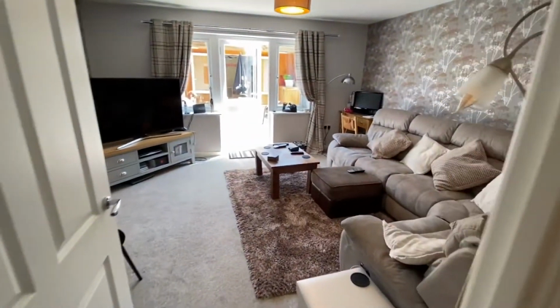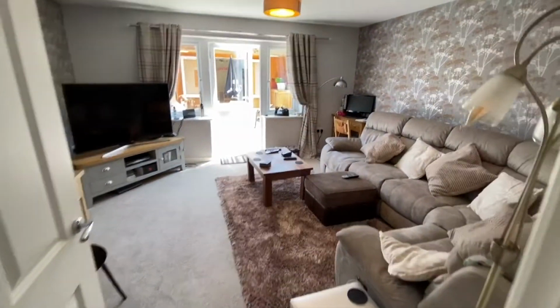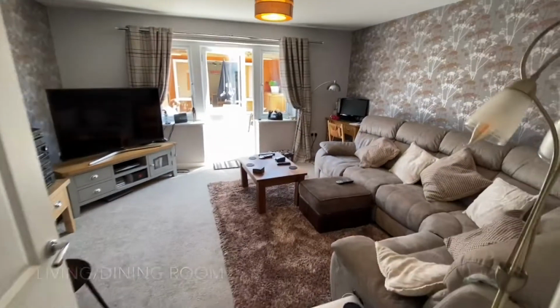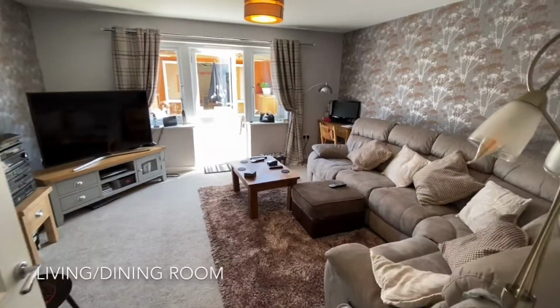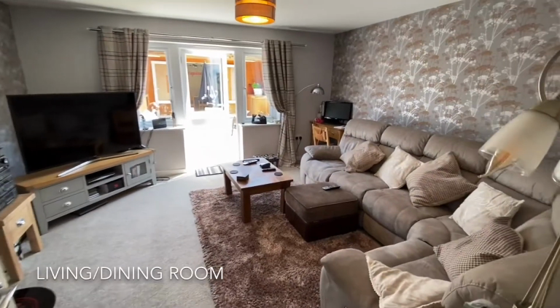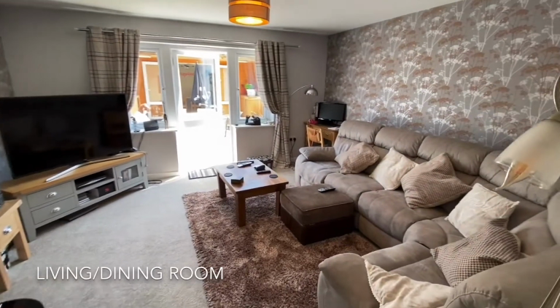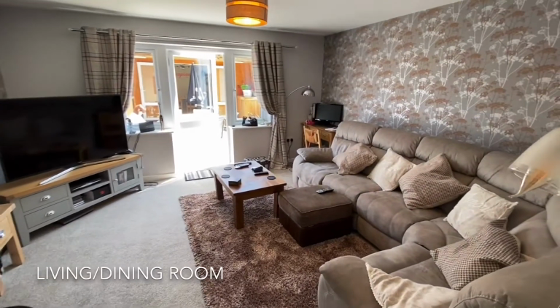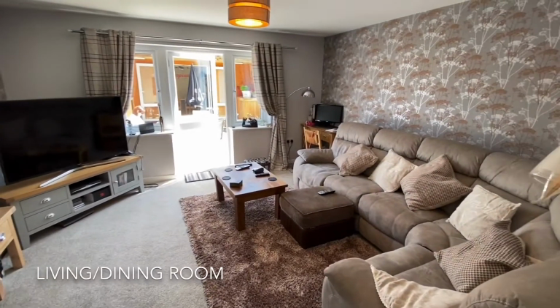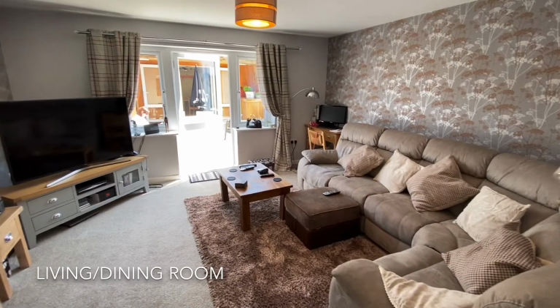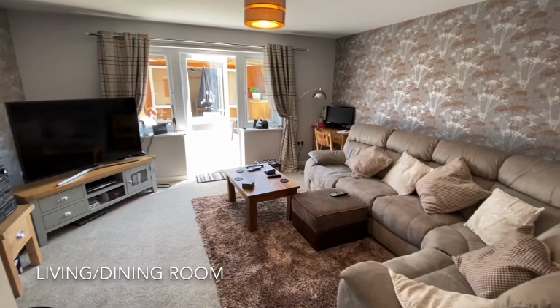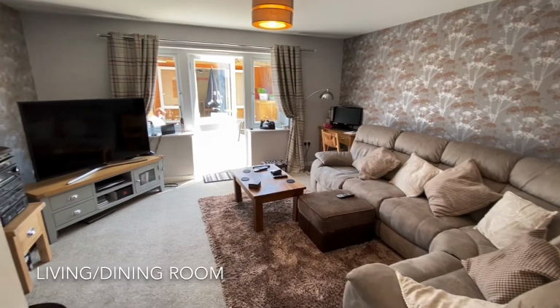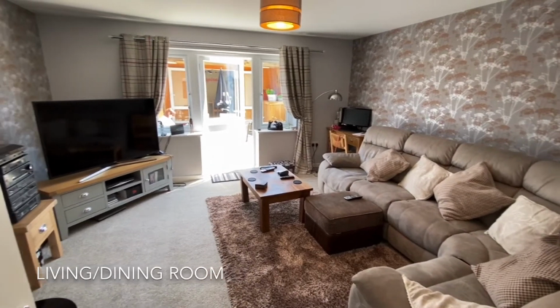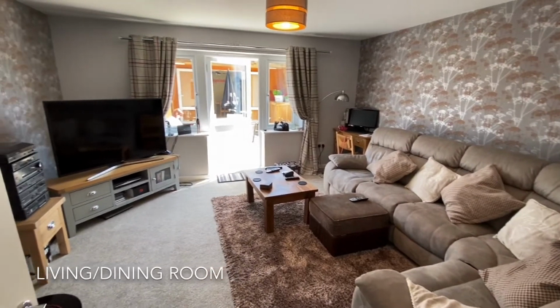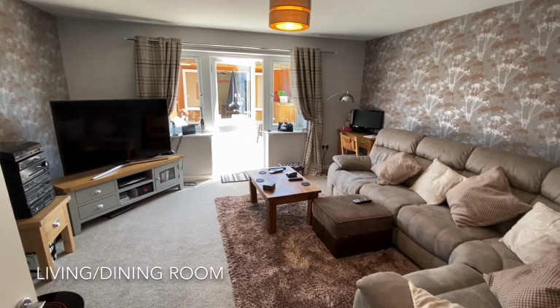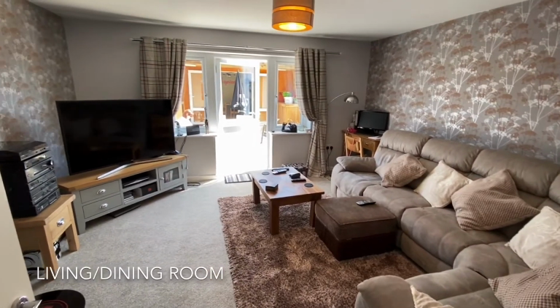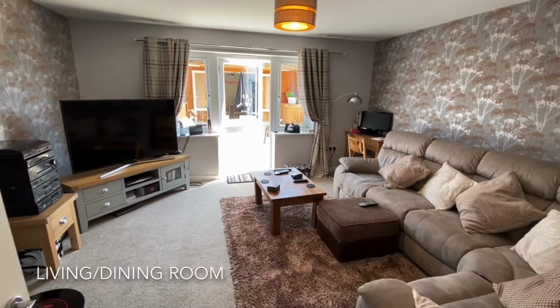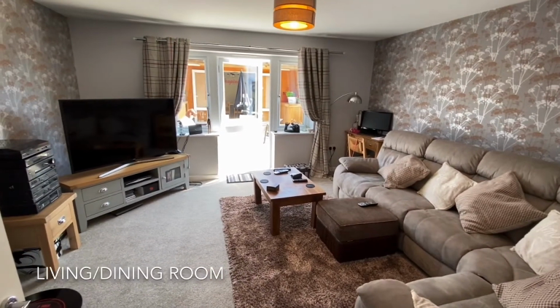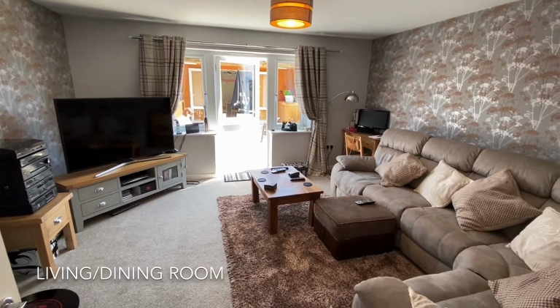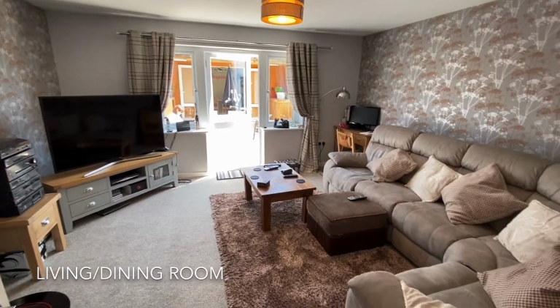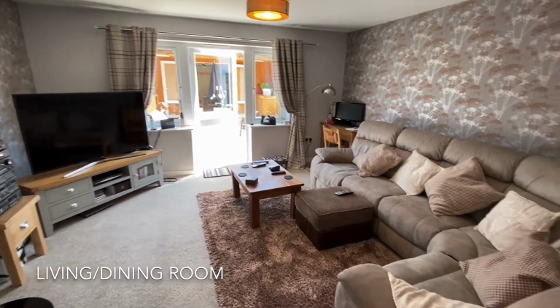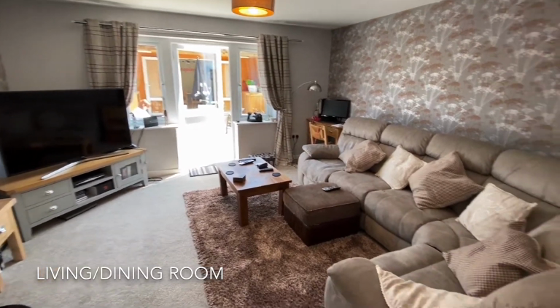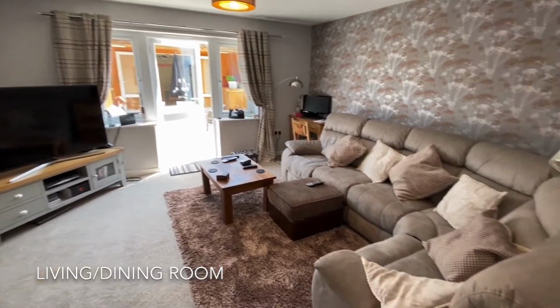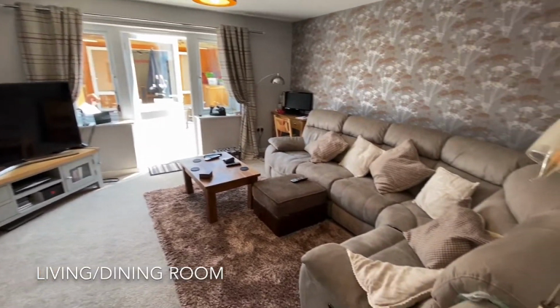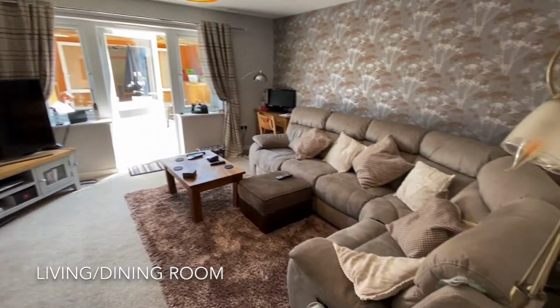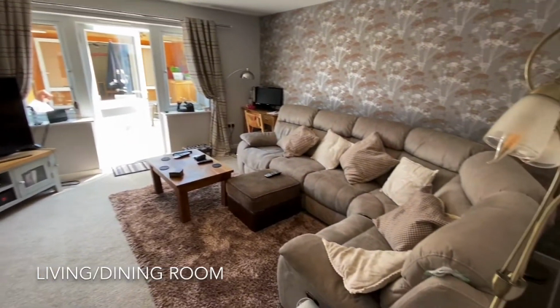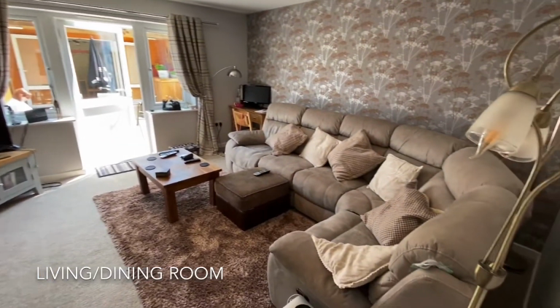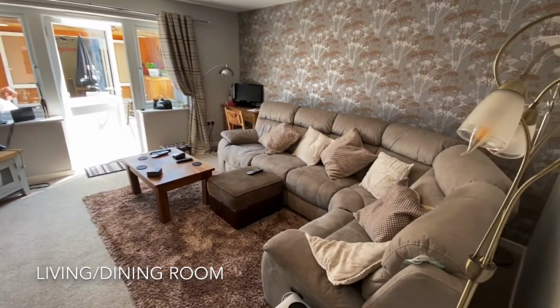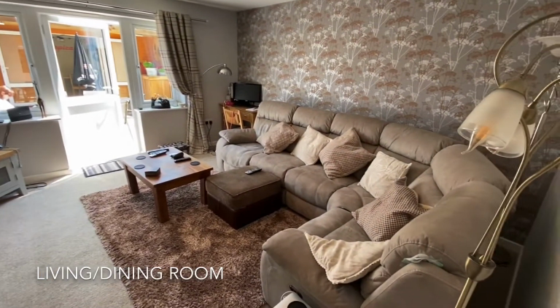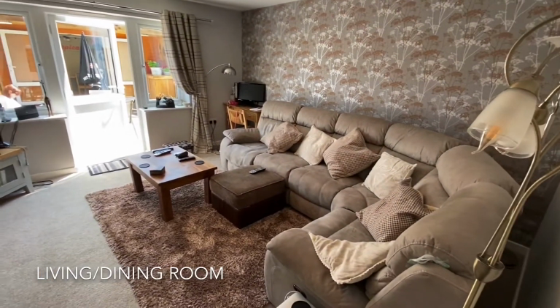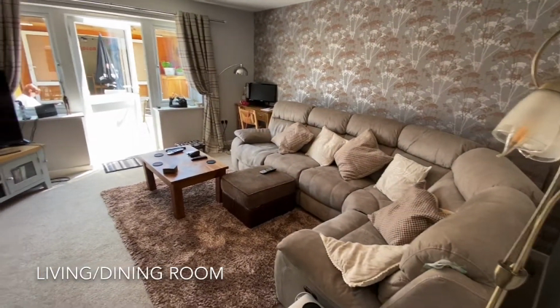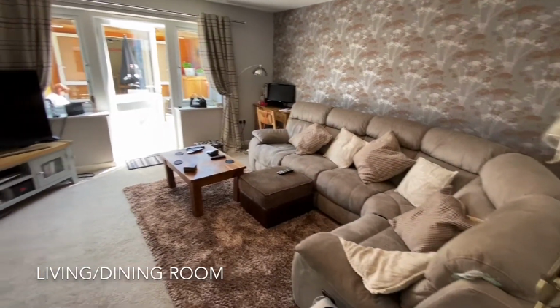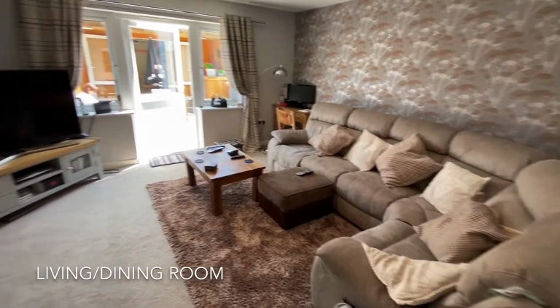To the rear is this generous living dining room, containing access out onto the rear garden.